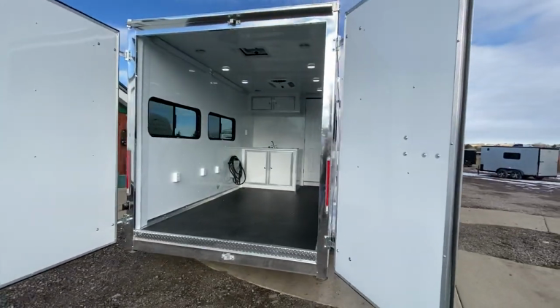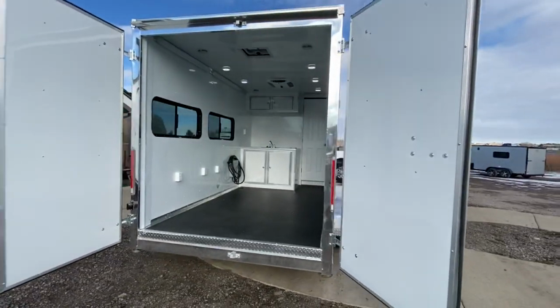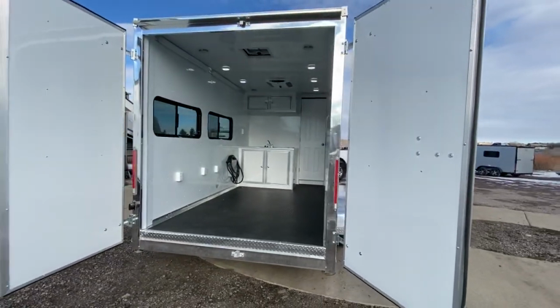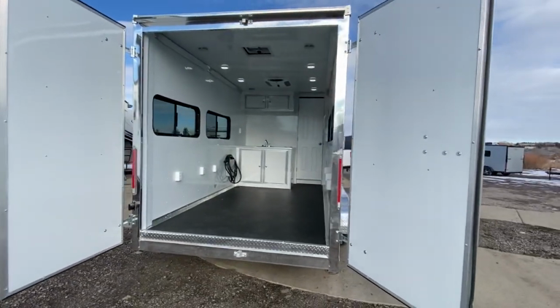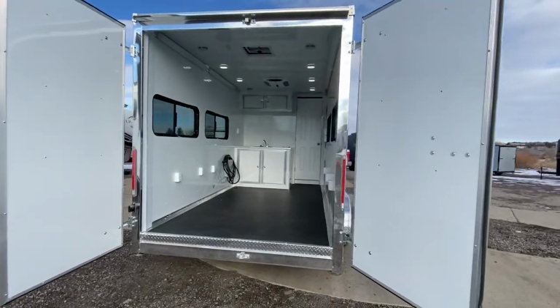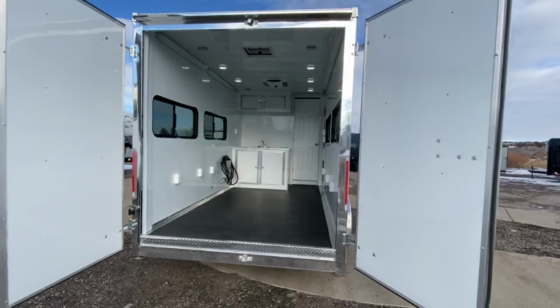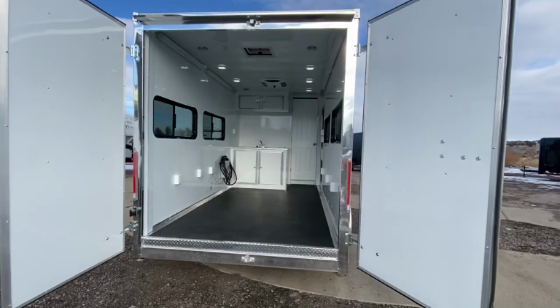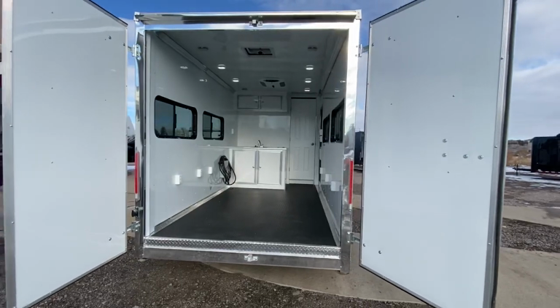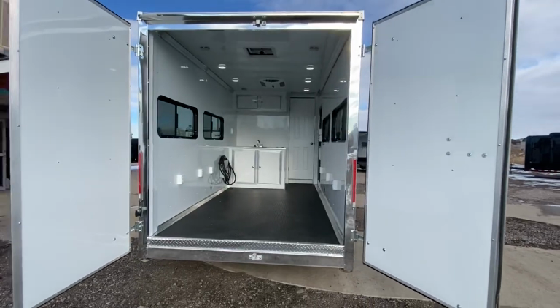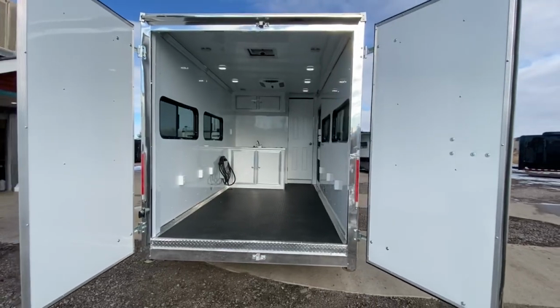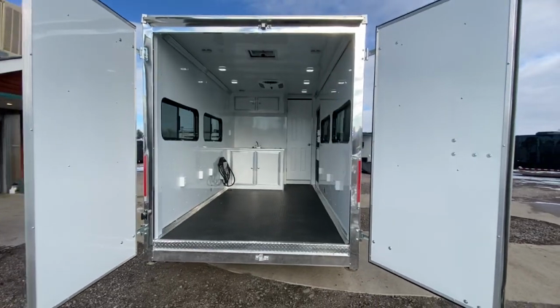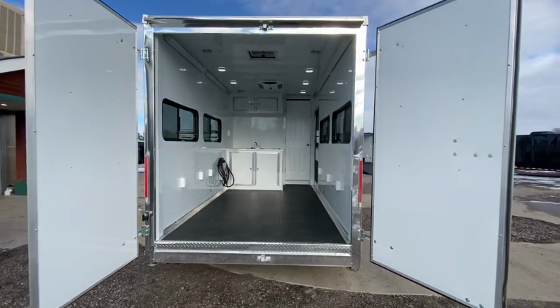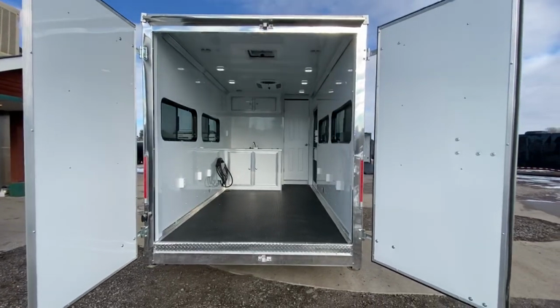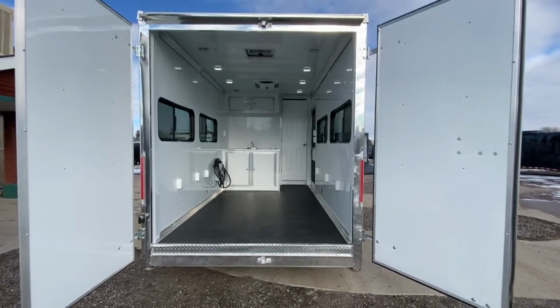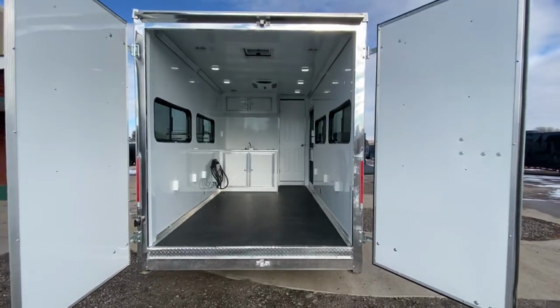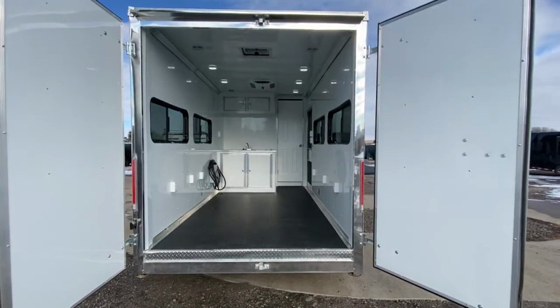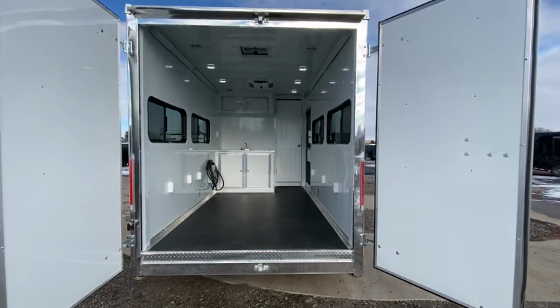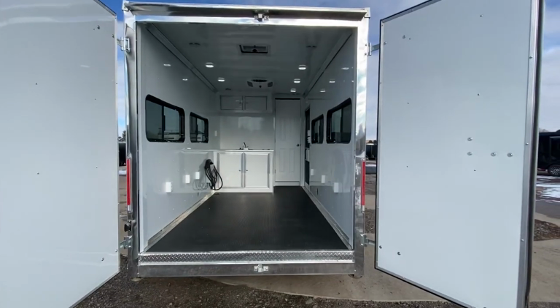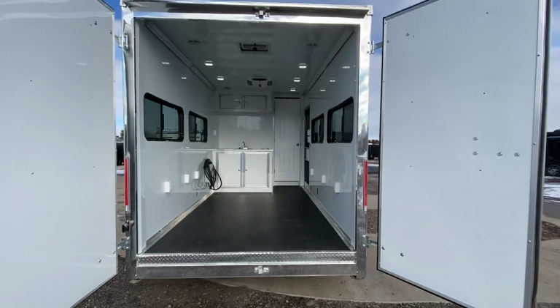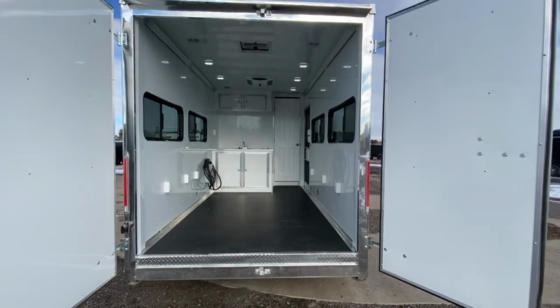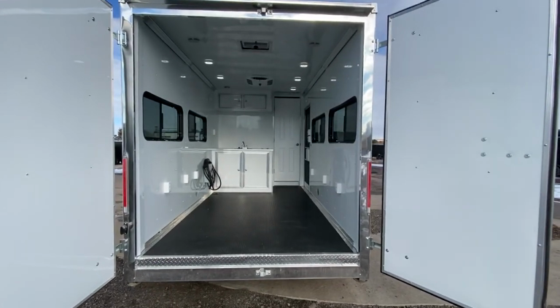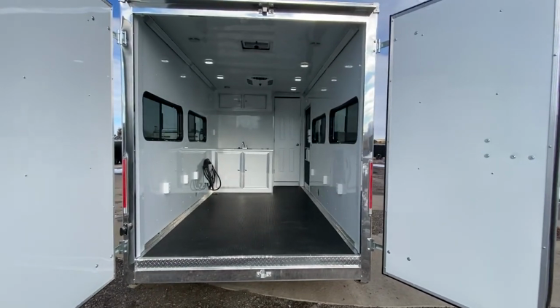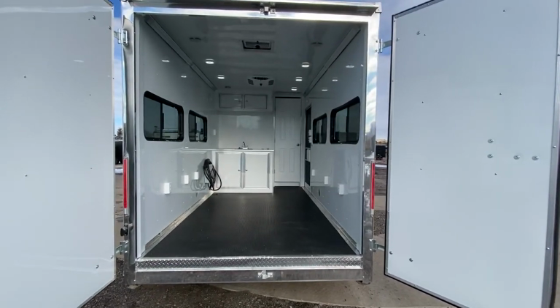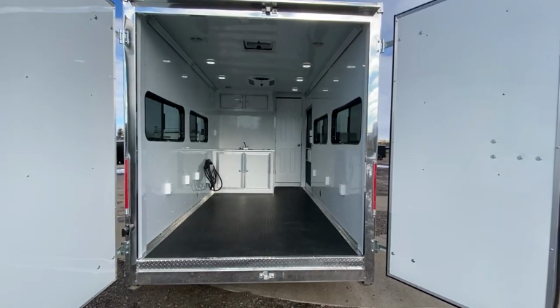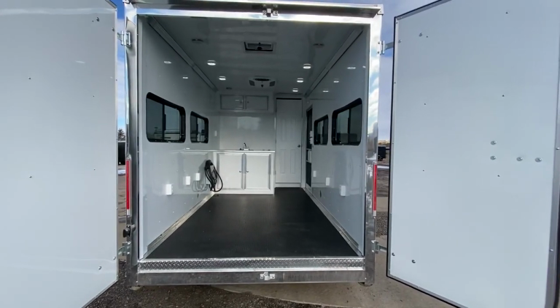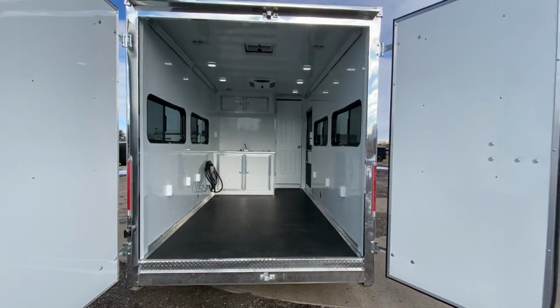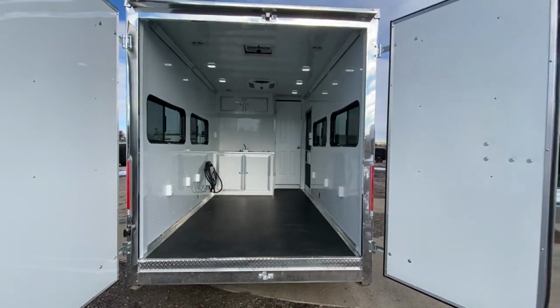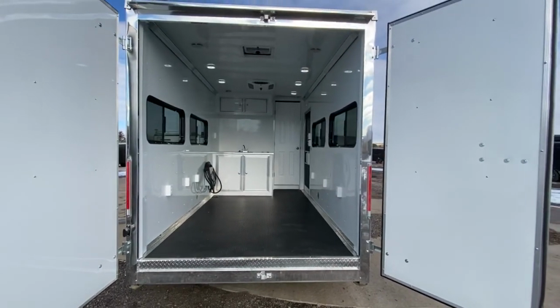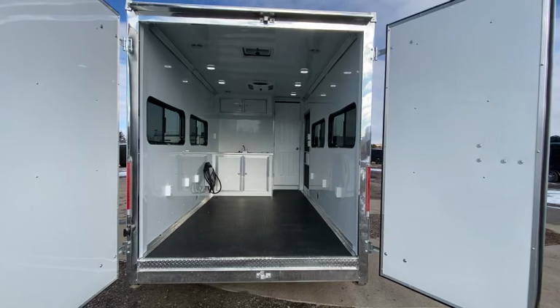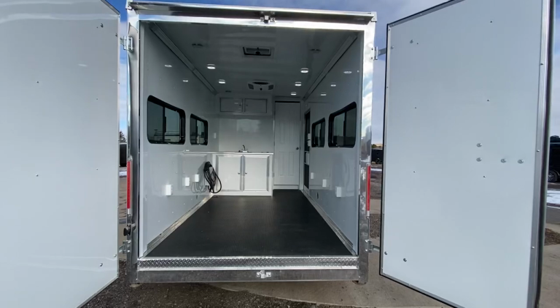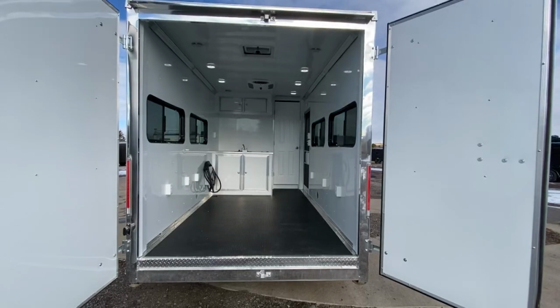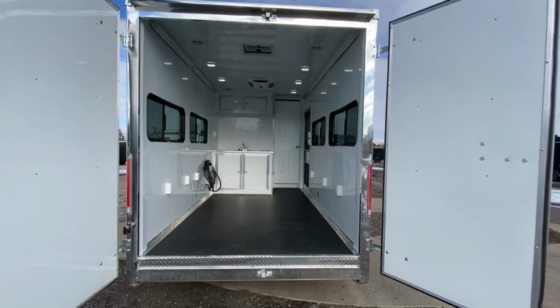We built this one with barn doors — we've had a lot of requests for barn doors. This is going to work great as an office trailer, and a lot of people love these for their own camper conversions because you've got a lot of use back here with barn doors.